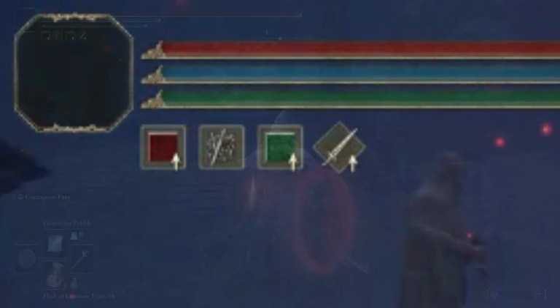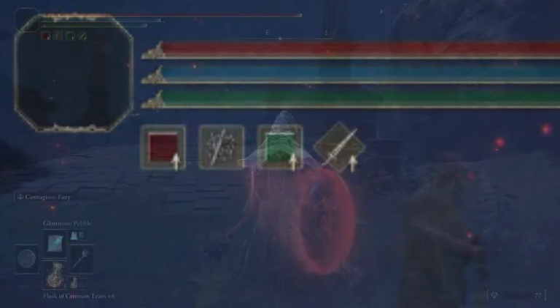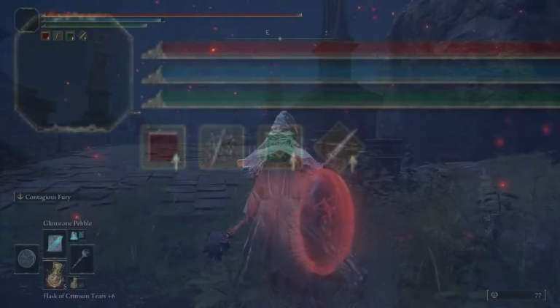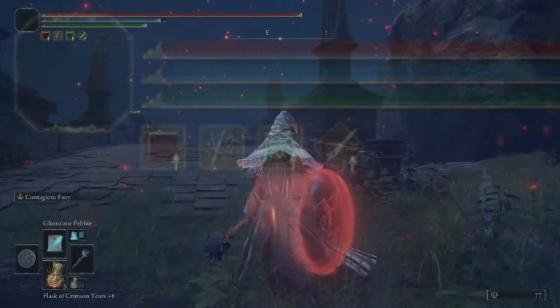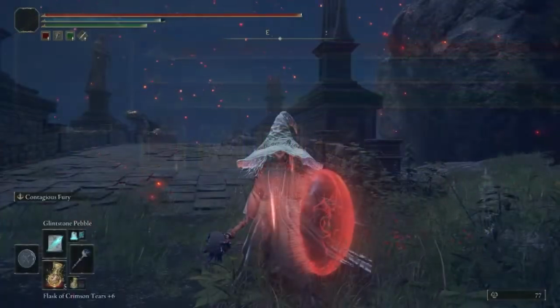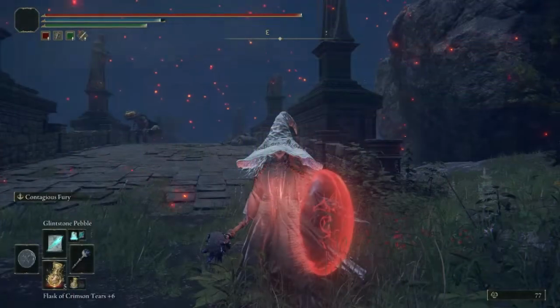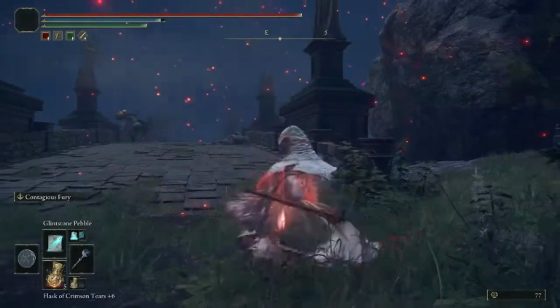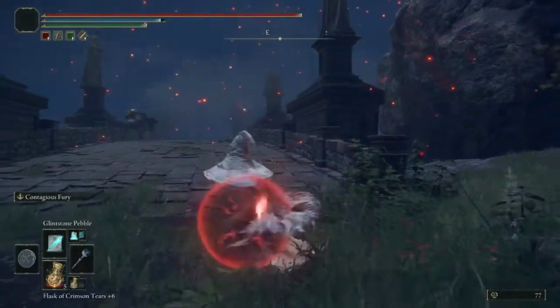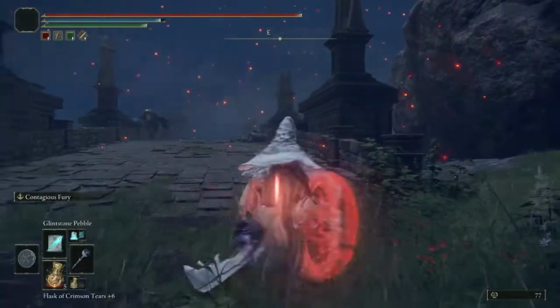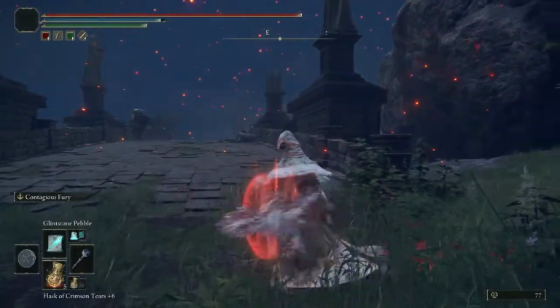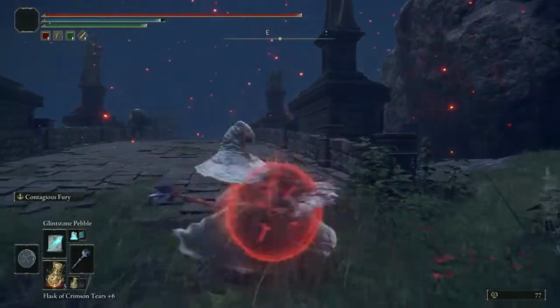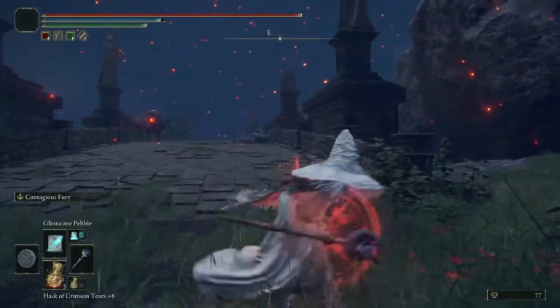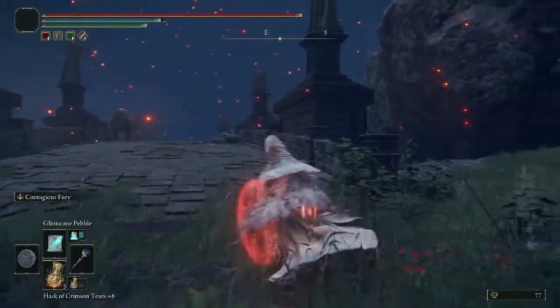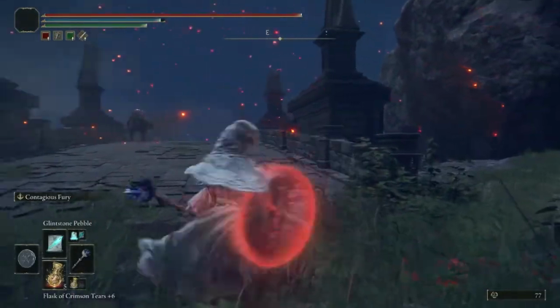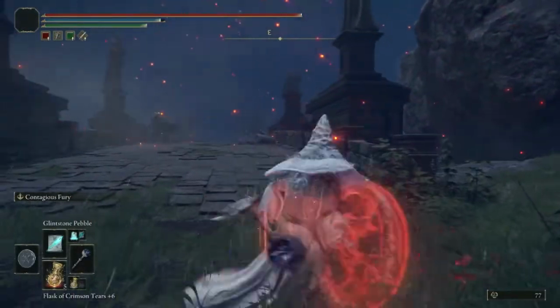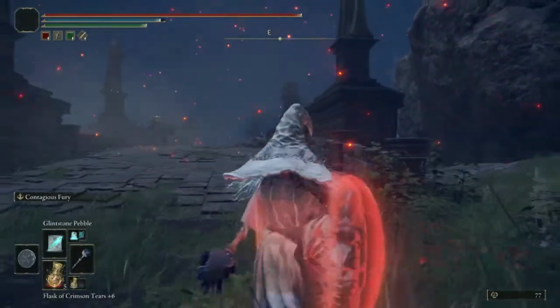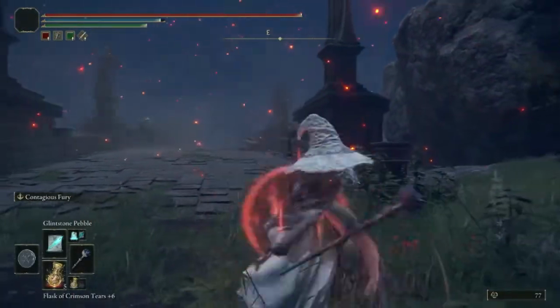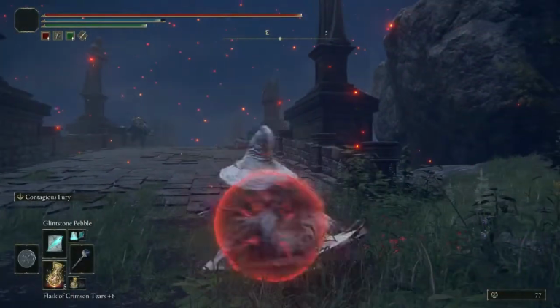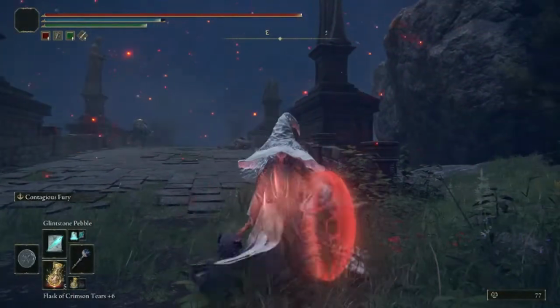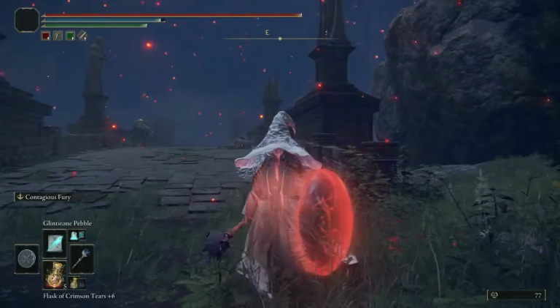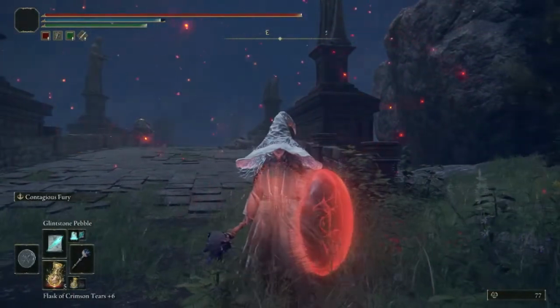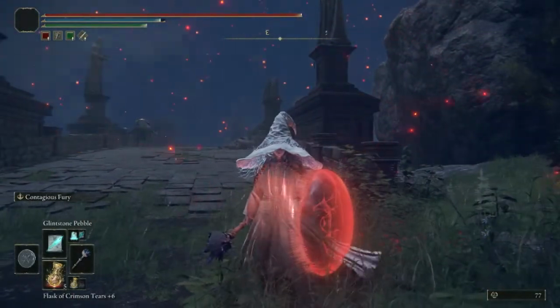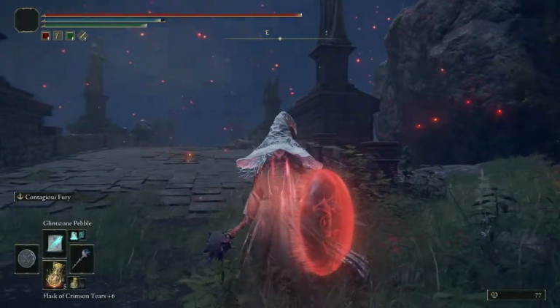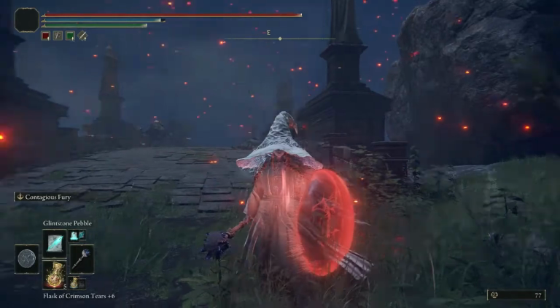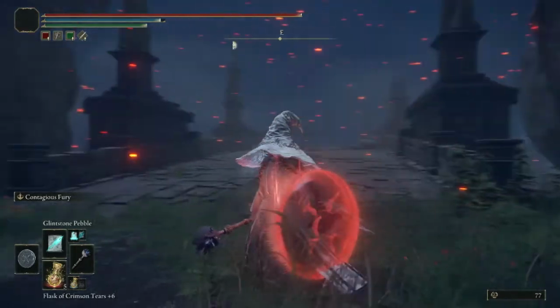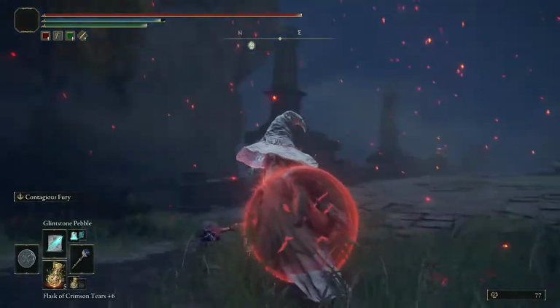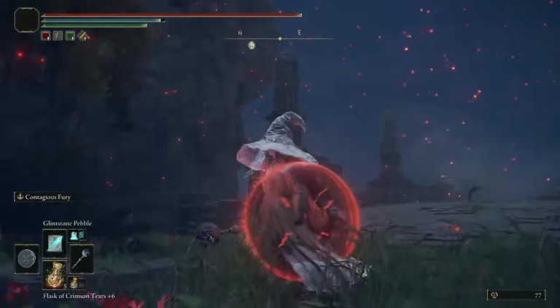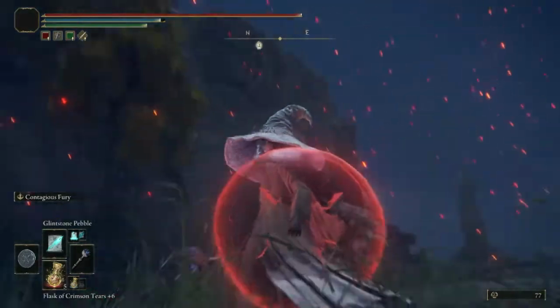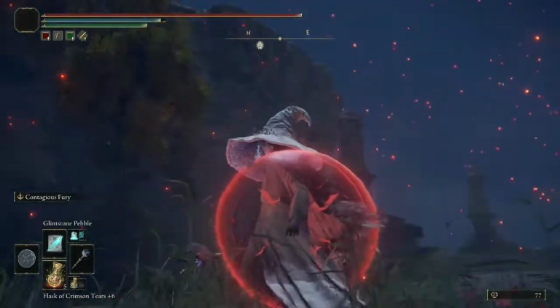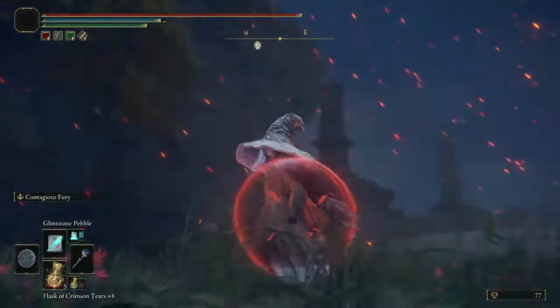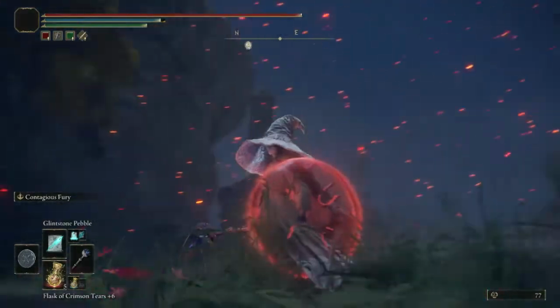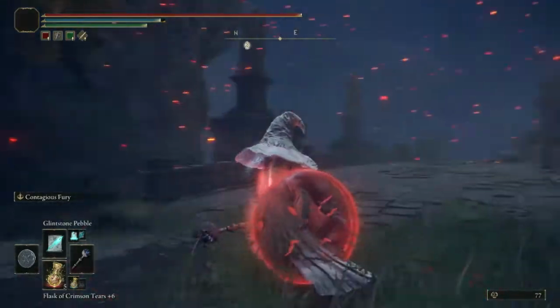What I really like about the Jellyfish Shield here is that it turns red to indicate that the buff is activated. I find that detail really cool.